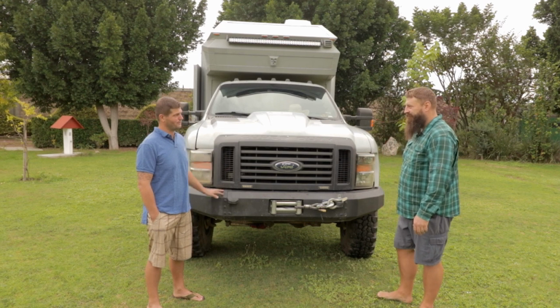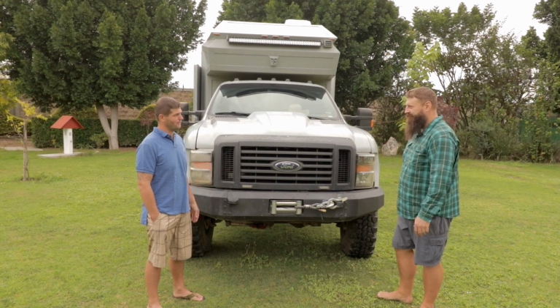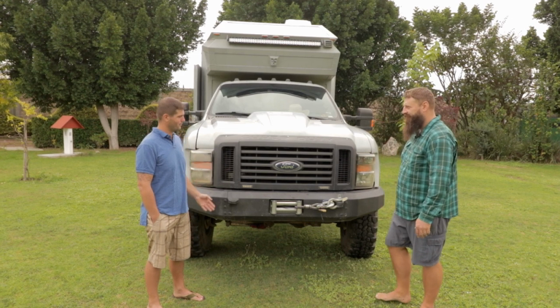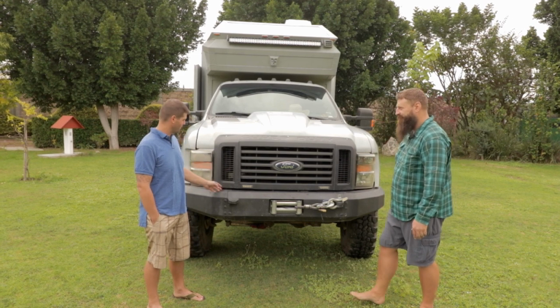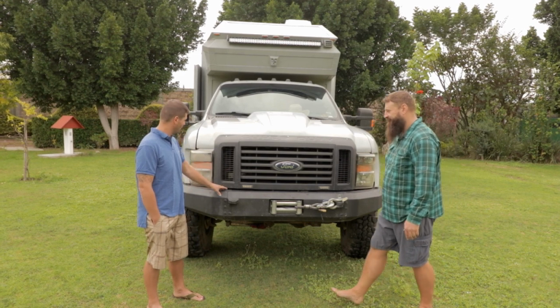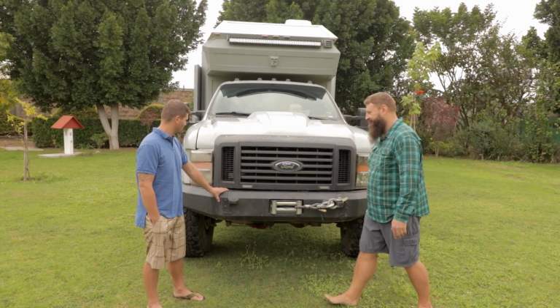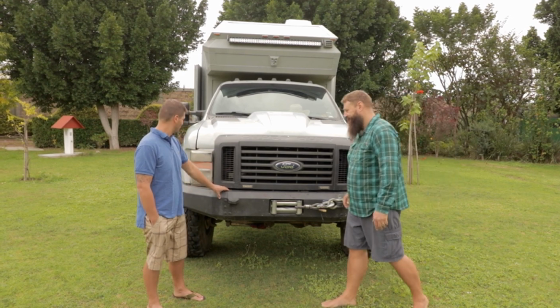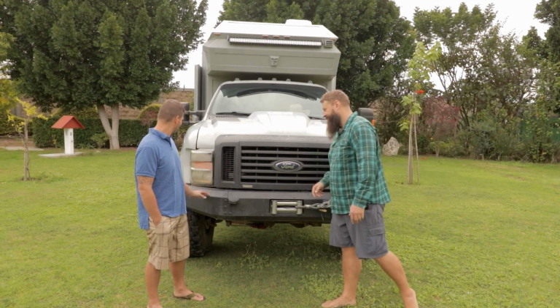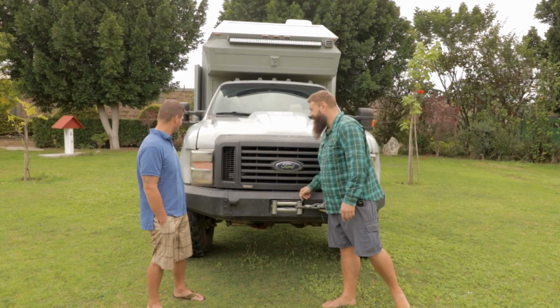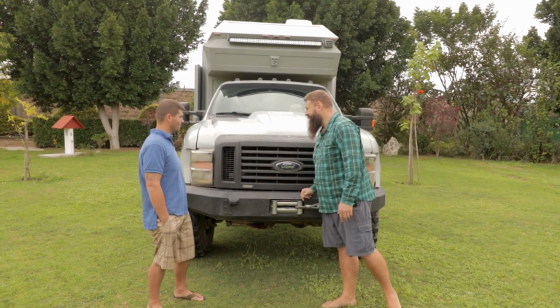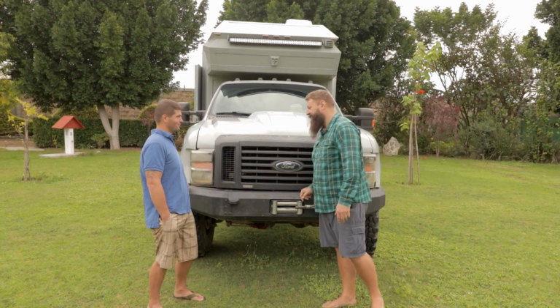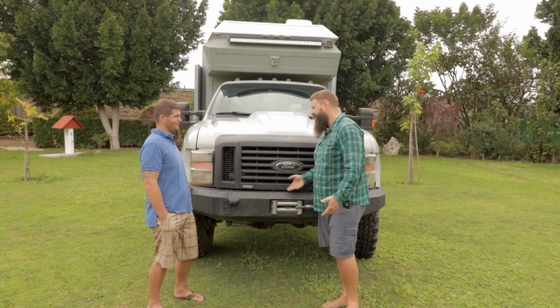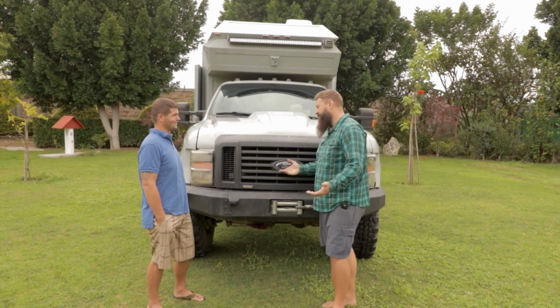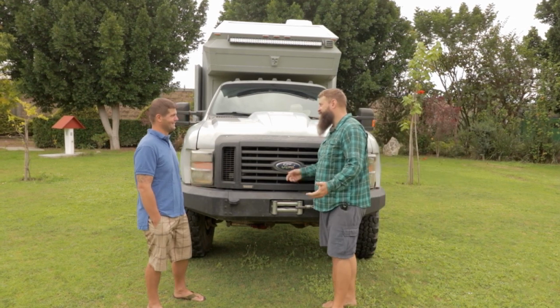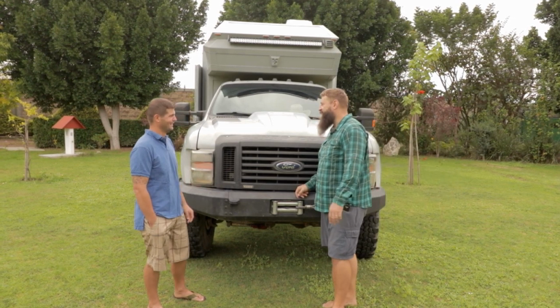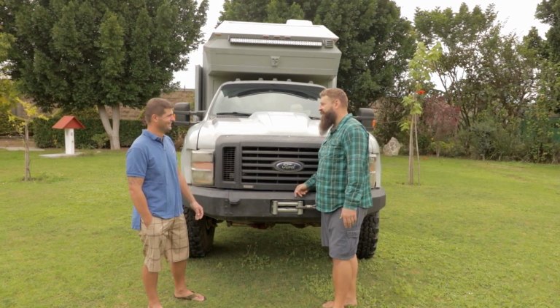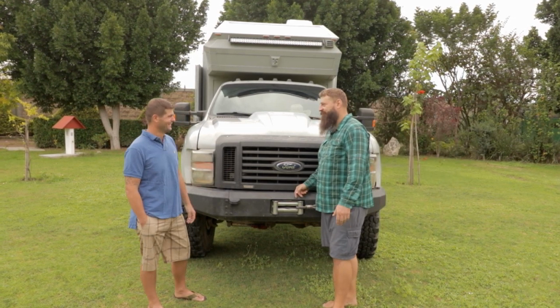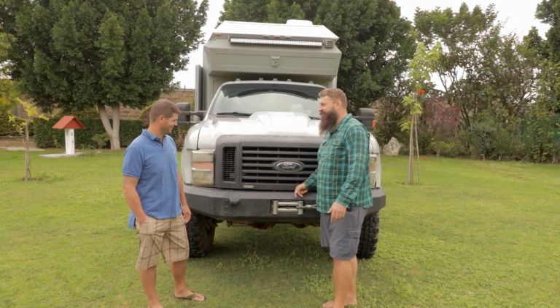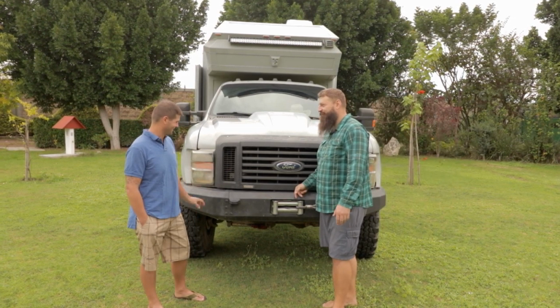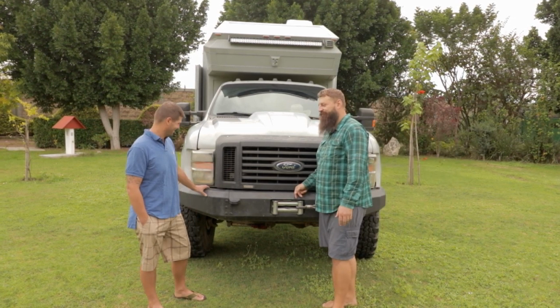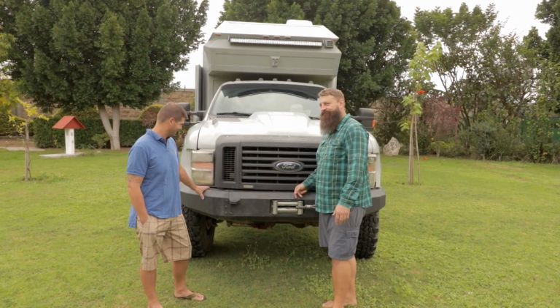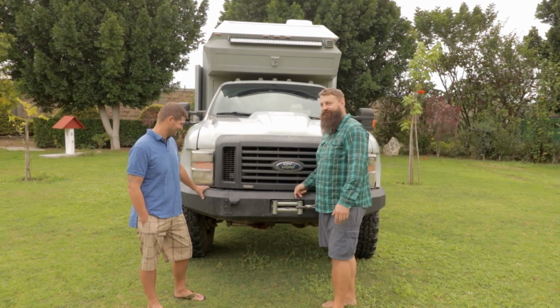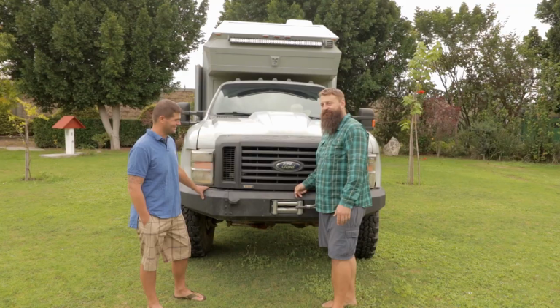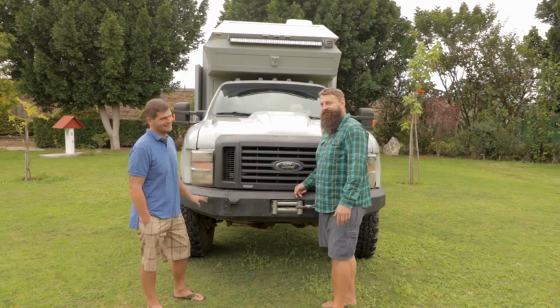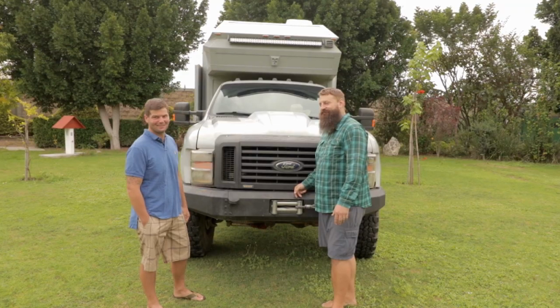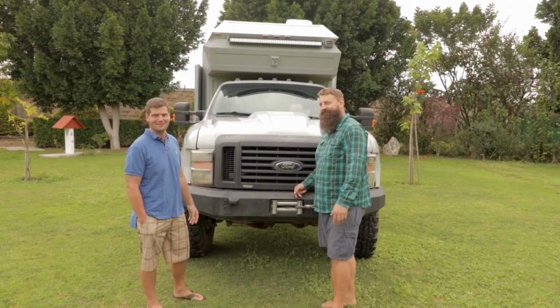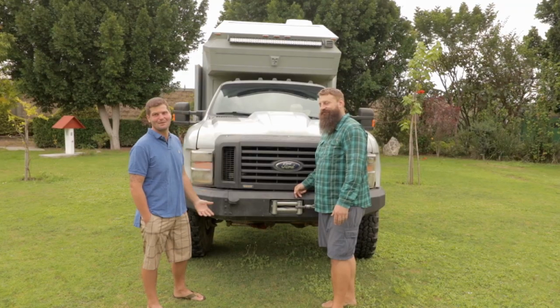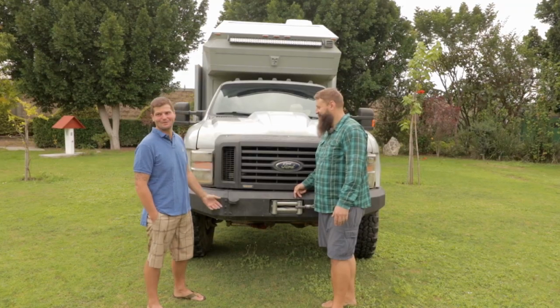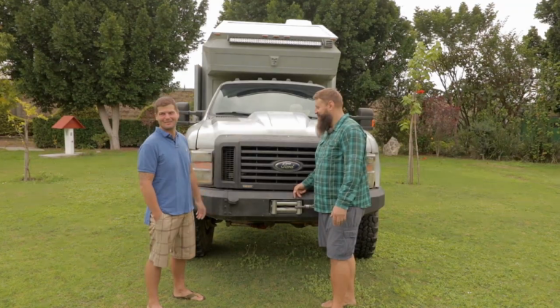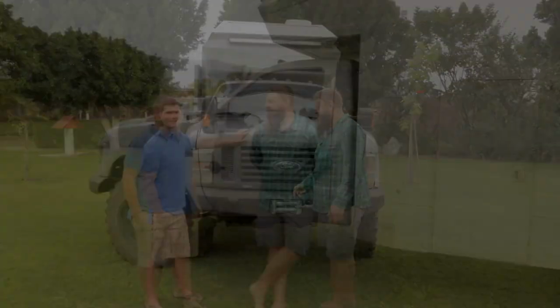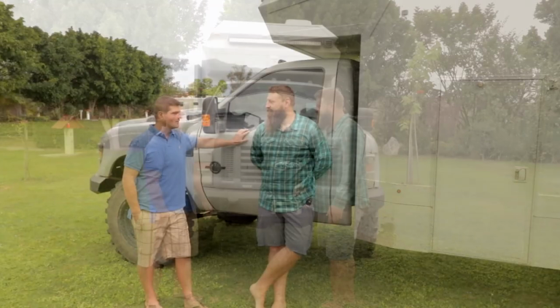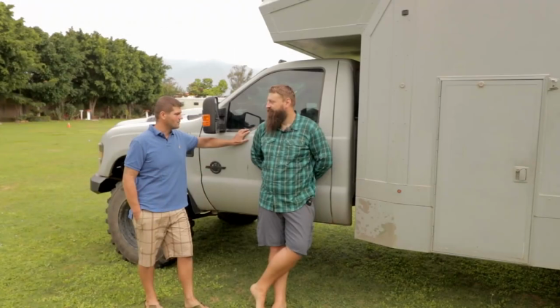Some clever design features: these side pieces are bolted on. Should I have a collision and hit something so badly that this bumper folds in and hits my tires so I can't move, I can unbolt that and set it aside to at least get out of where we are. What would you hit? A big tree, for example.